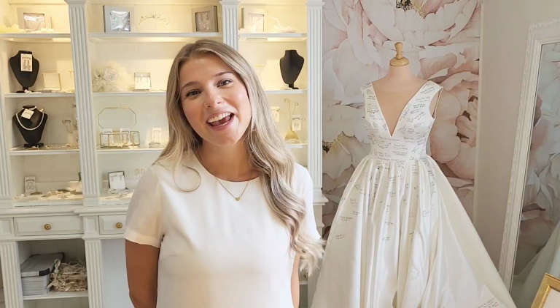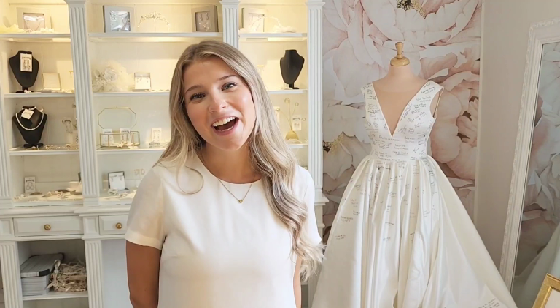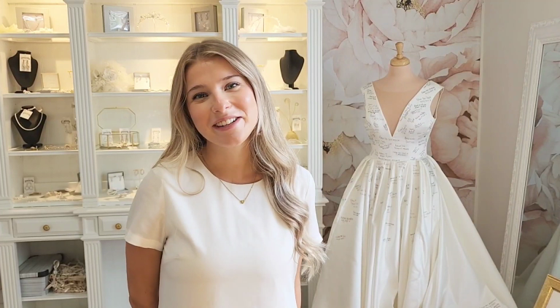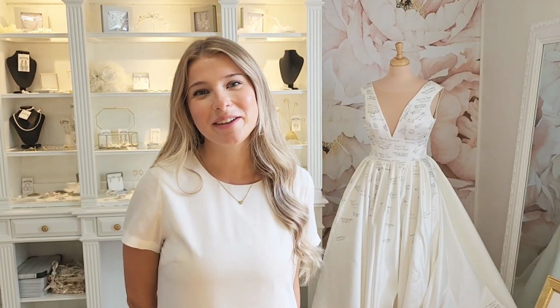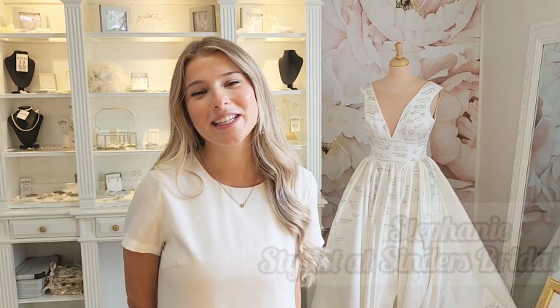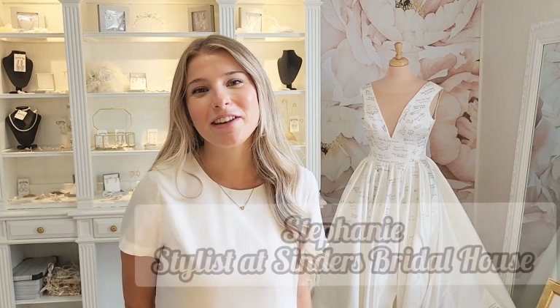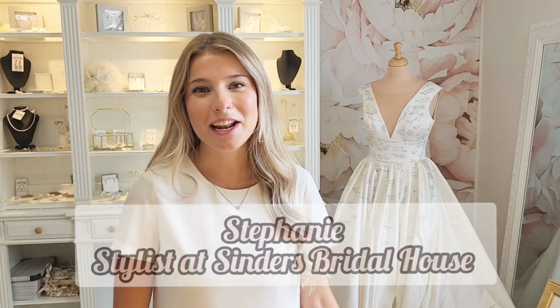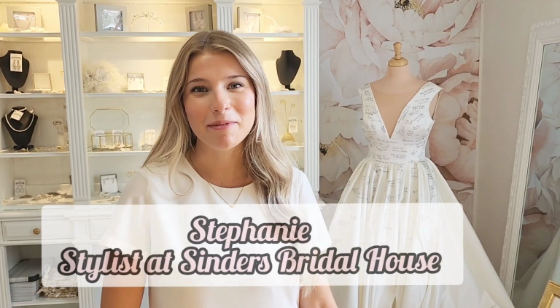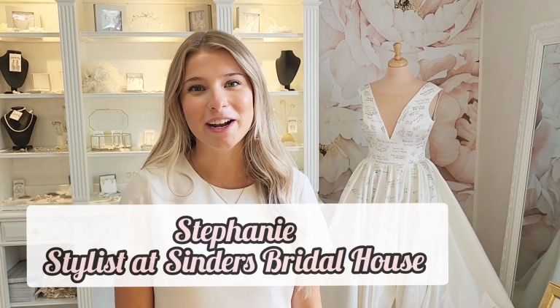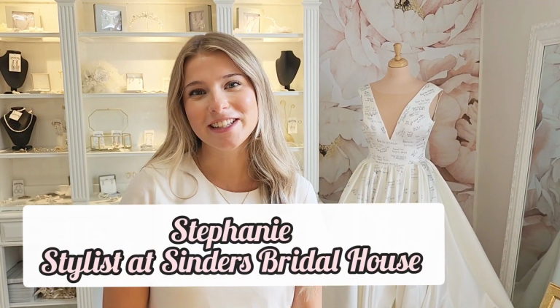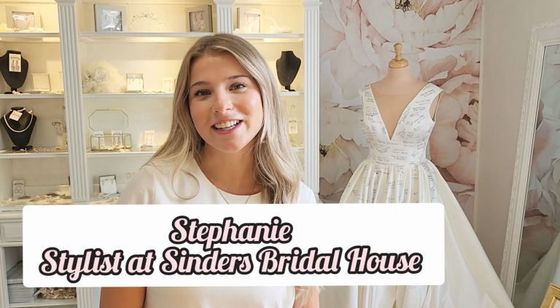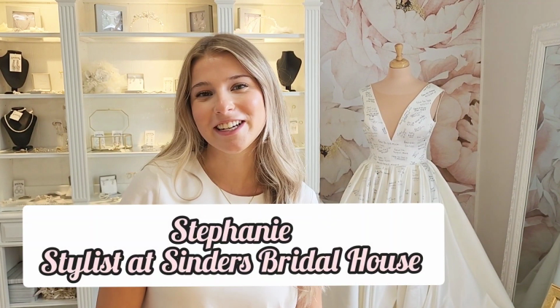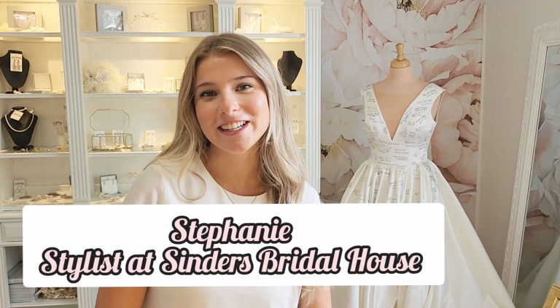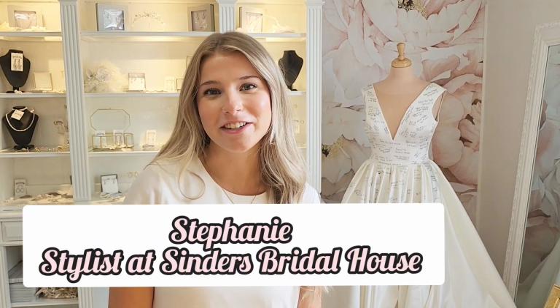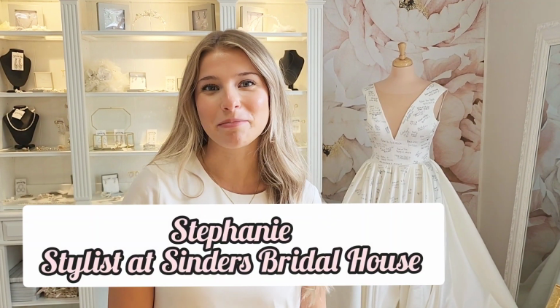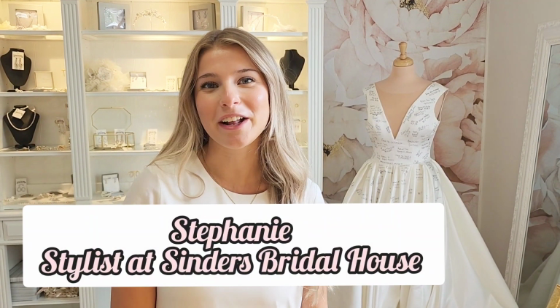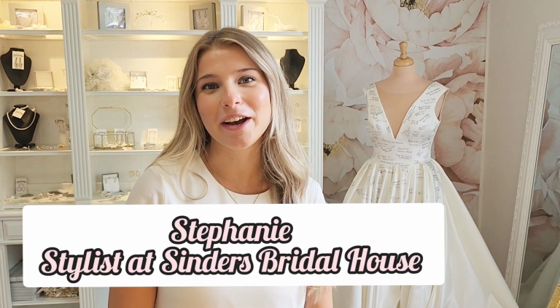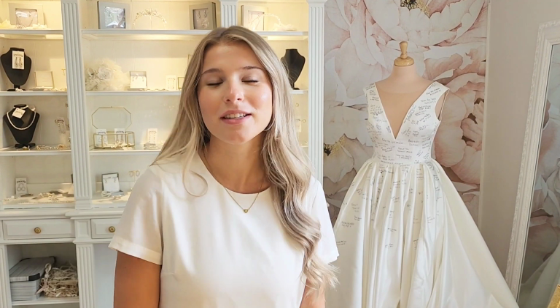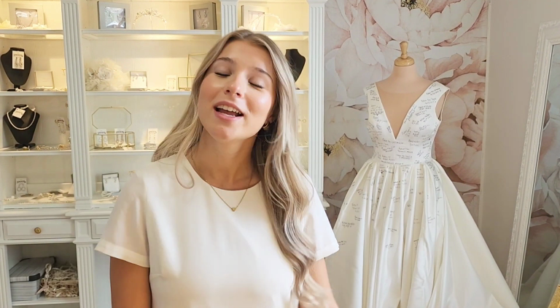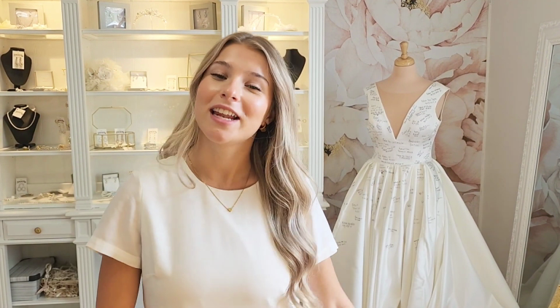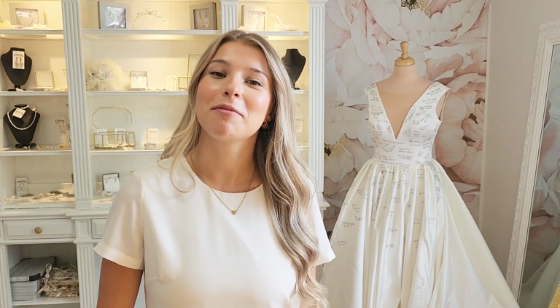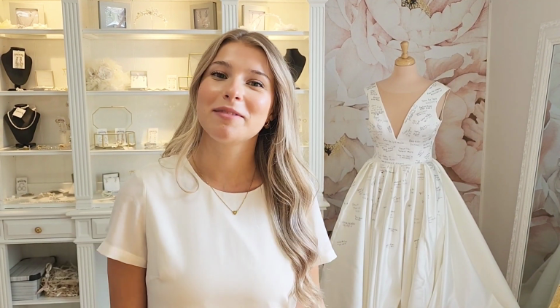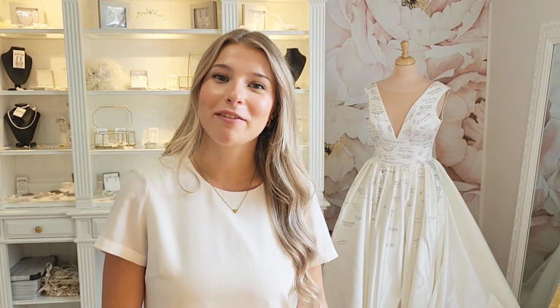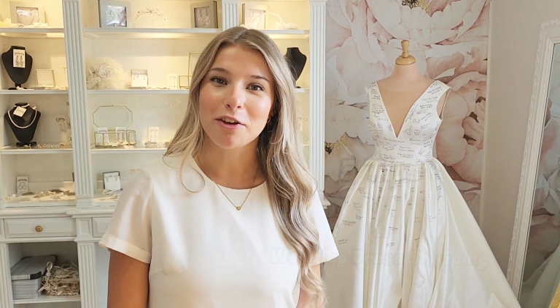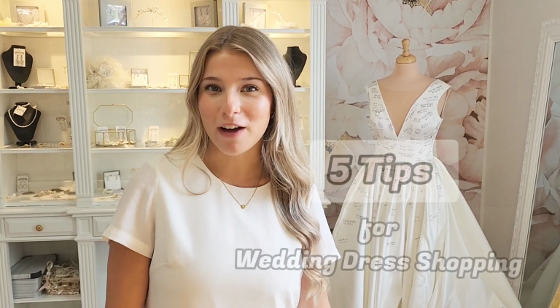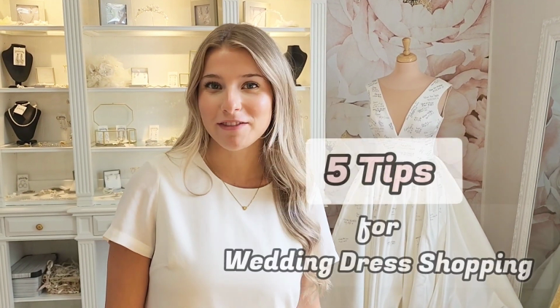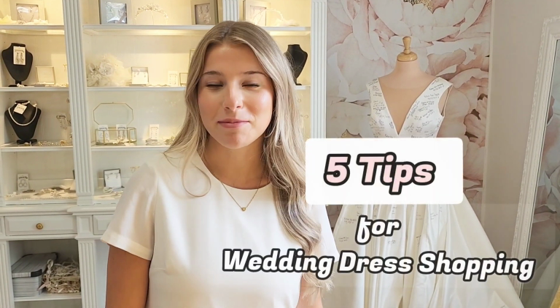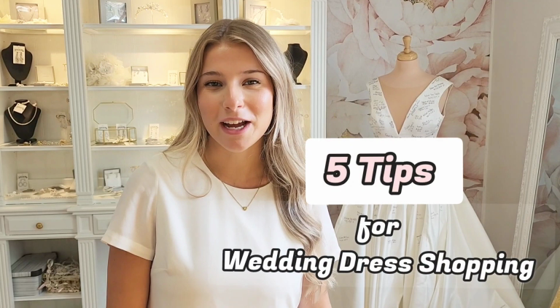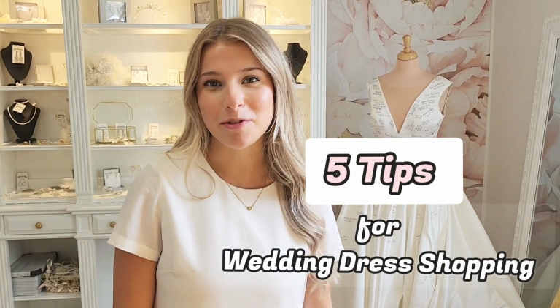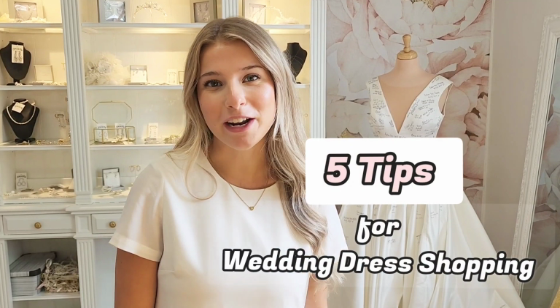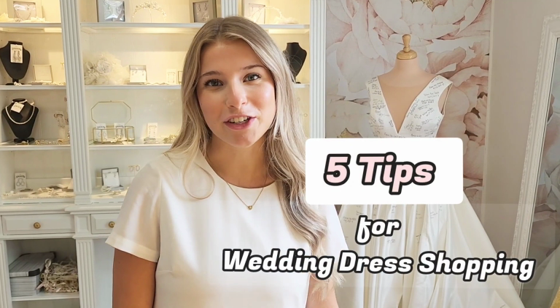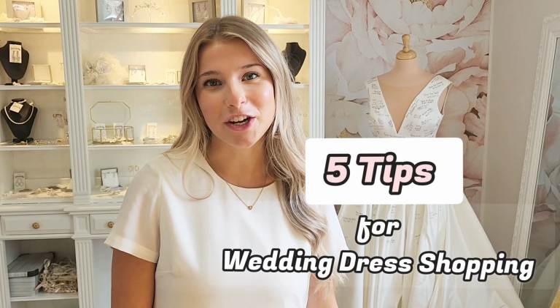Hey guys, my name is Stephanie and I'm a bridal stylist here at Sunders Bridal House. Today I'm going to be giving you five tips to help you wedding dress shop.